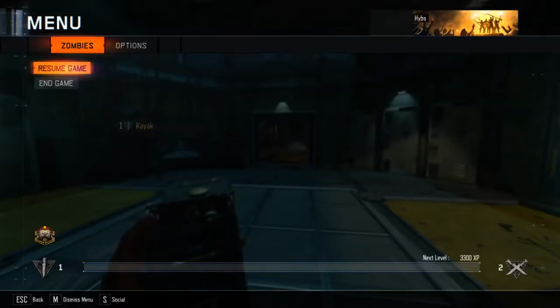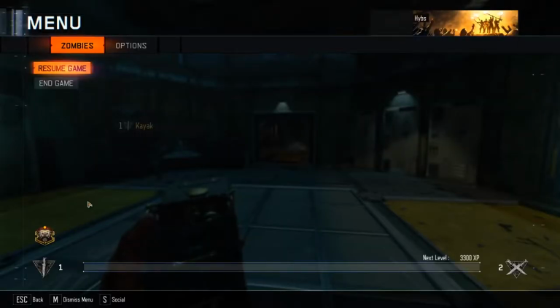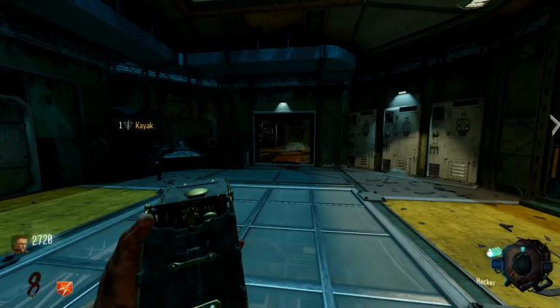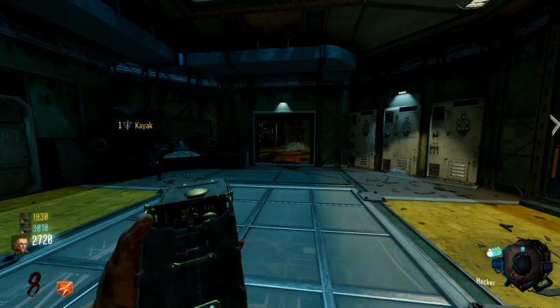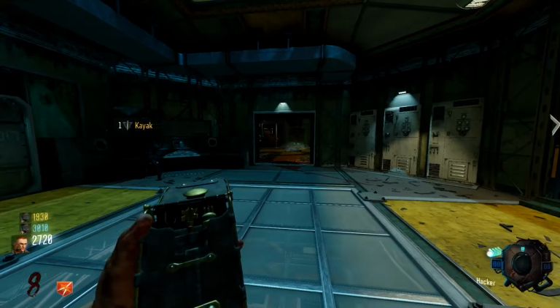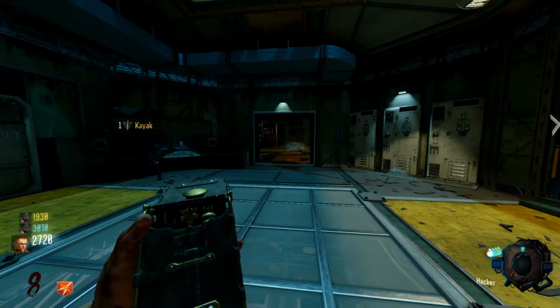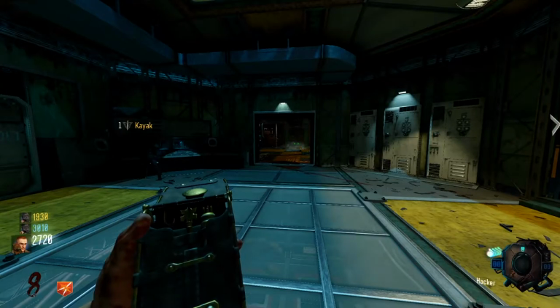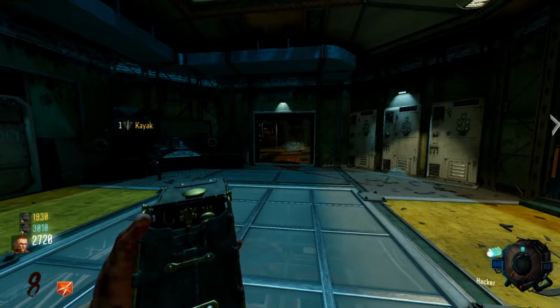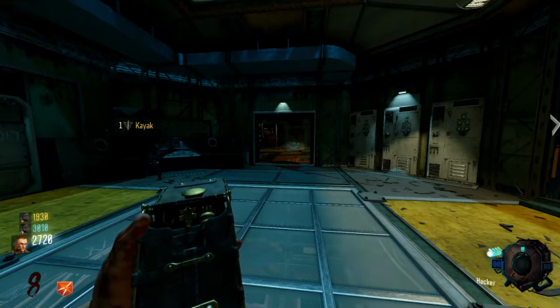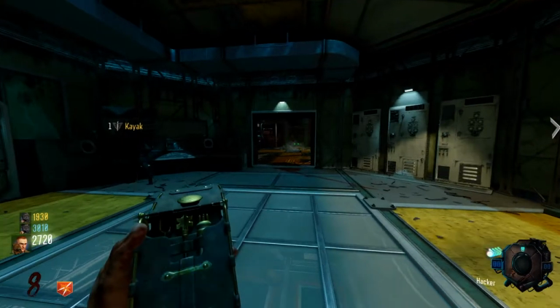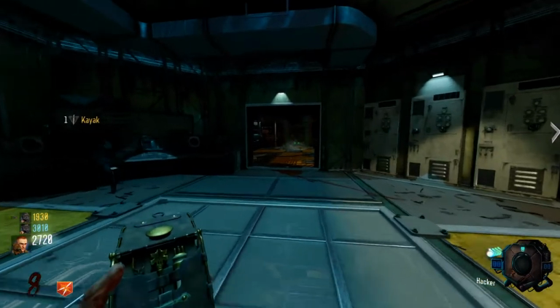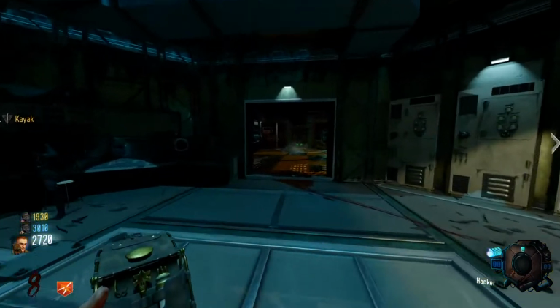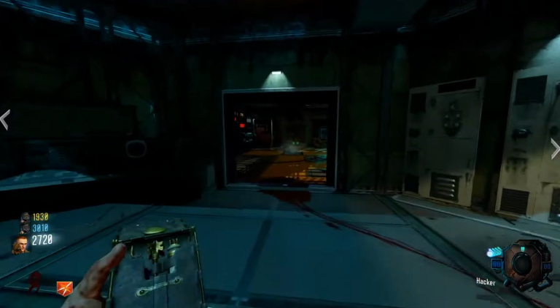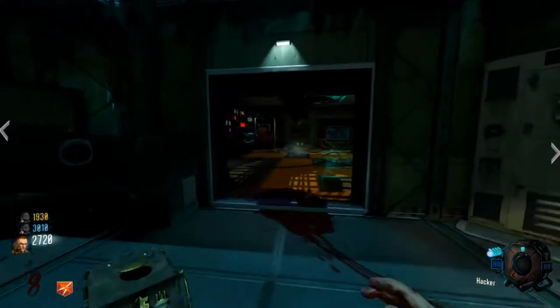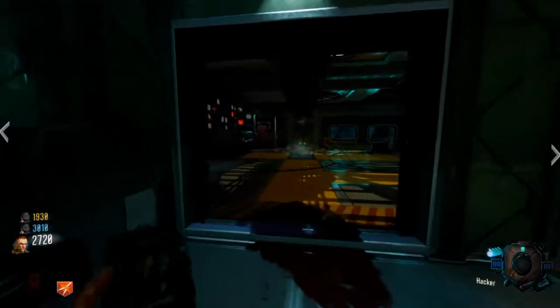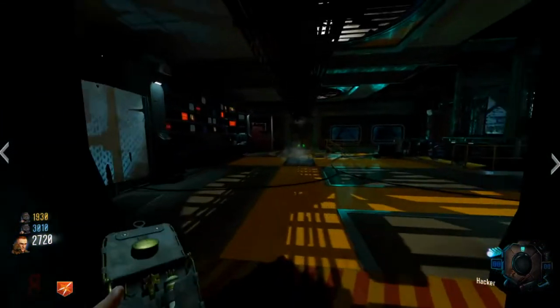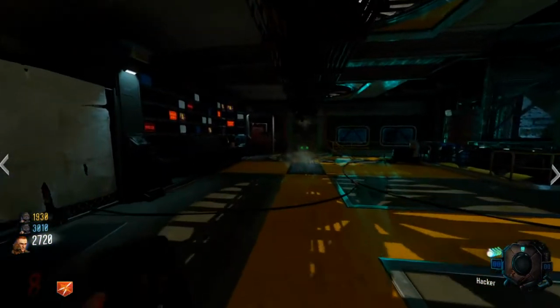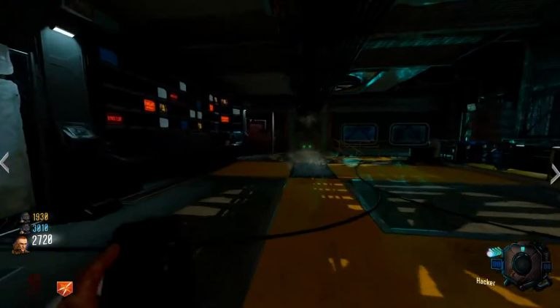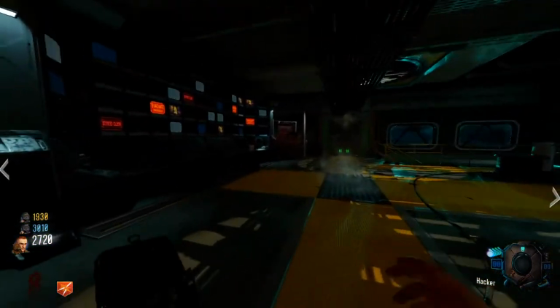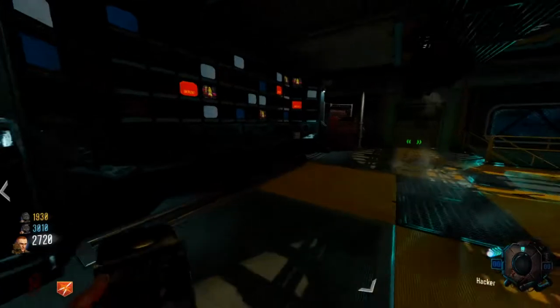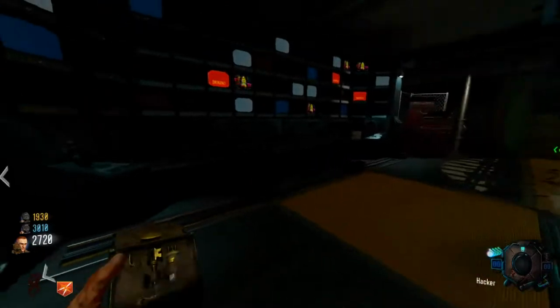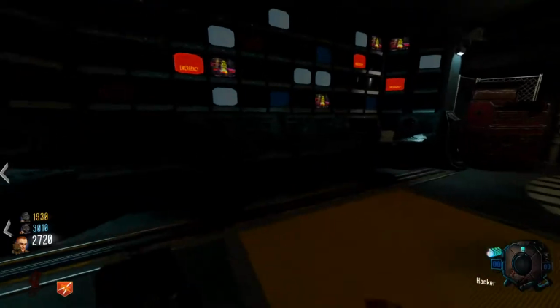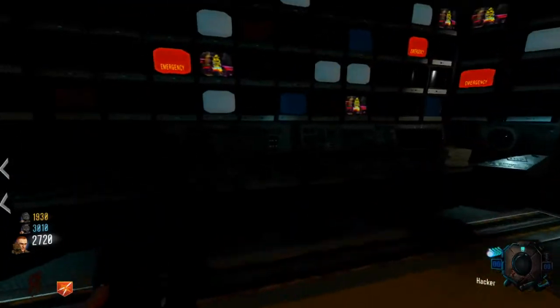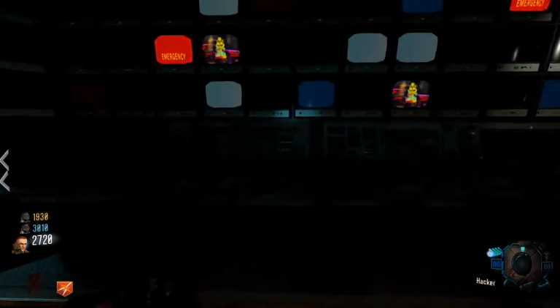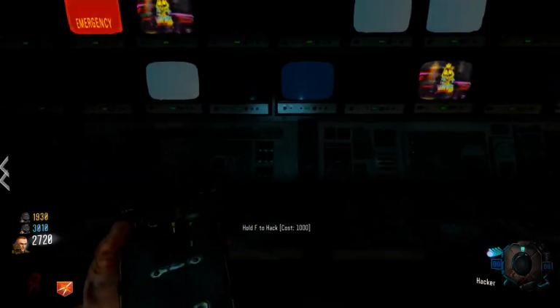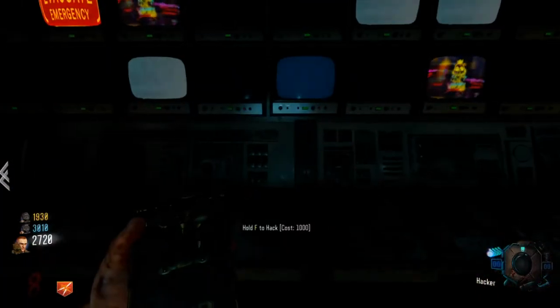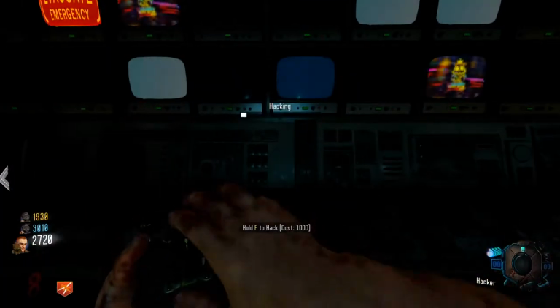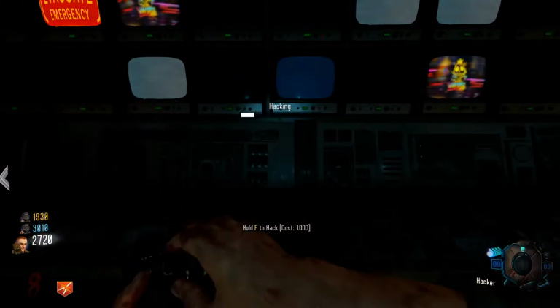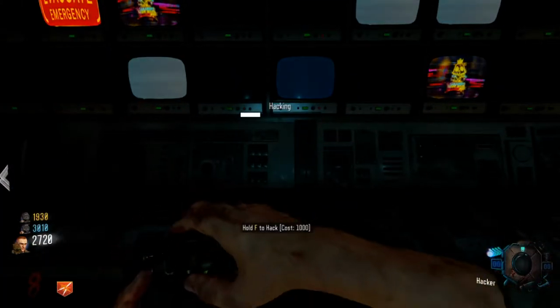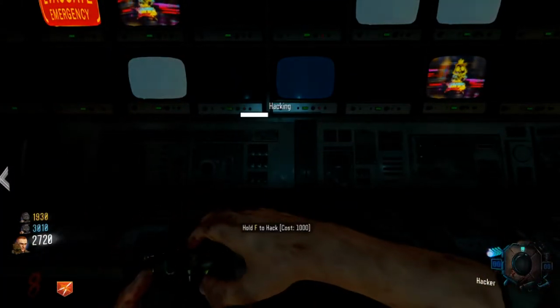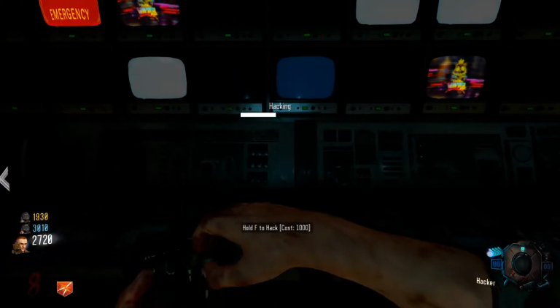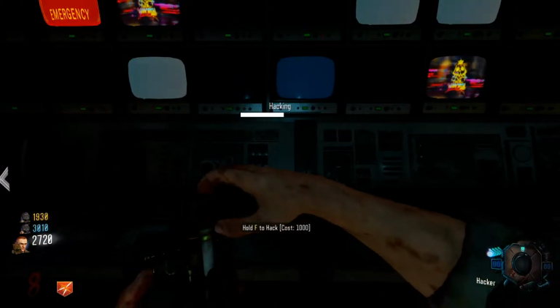So the first thing you gotta do is go to the multiple monitors around the map — it's by second power — and once you see that, you can hack that.